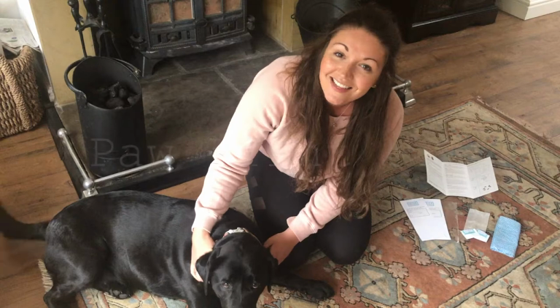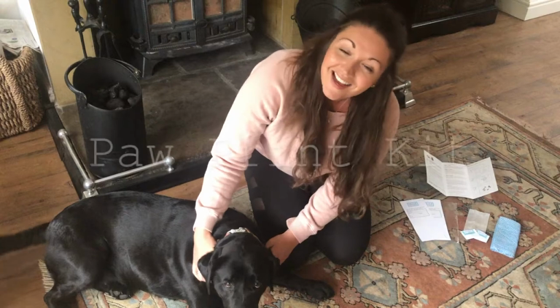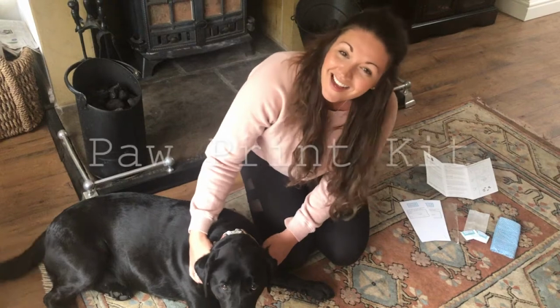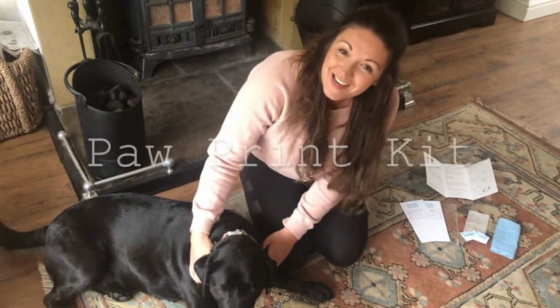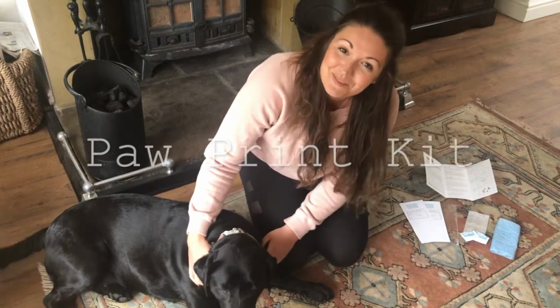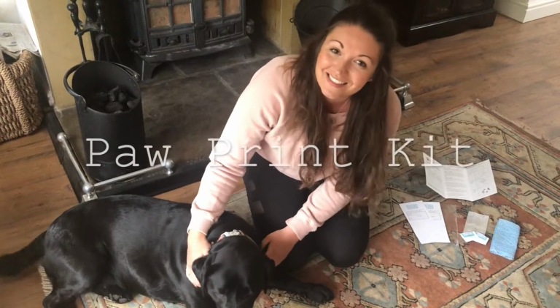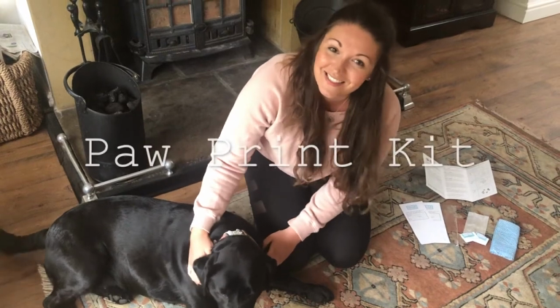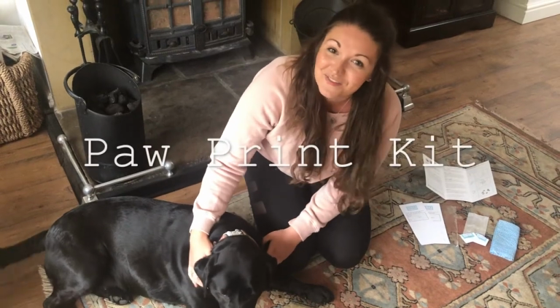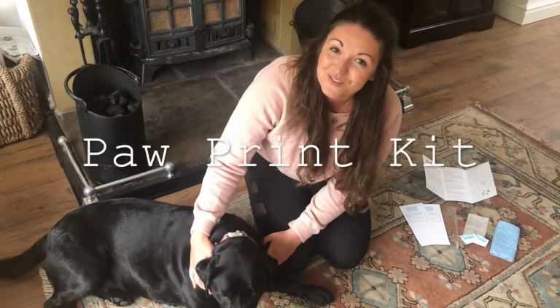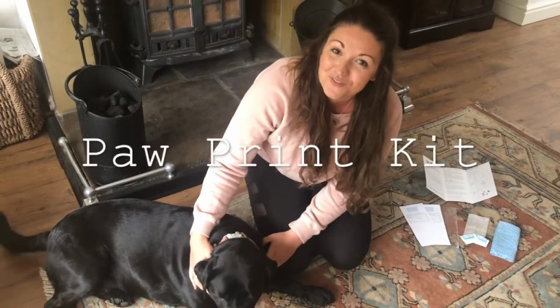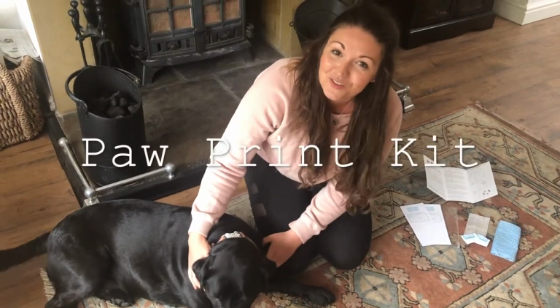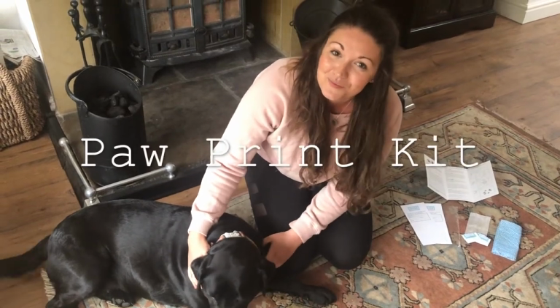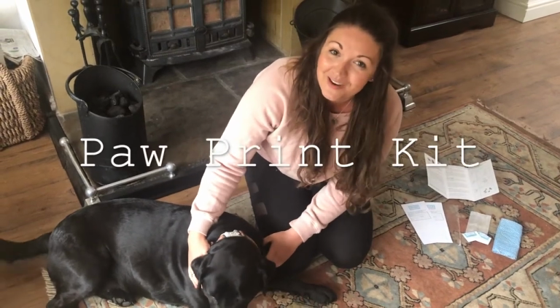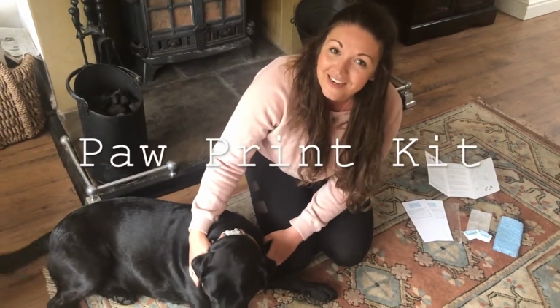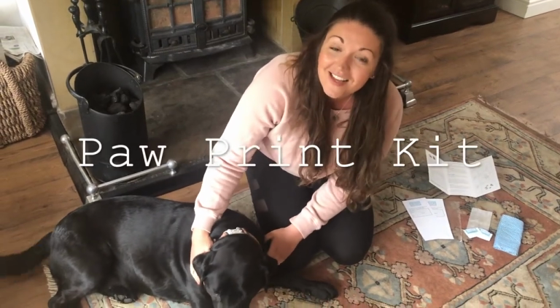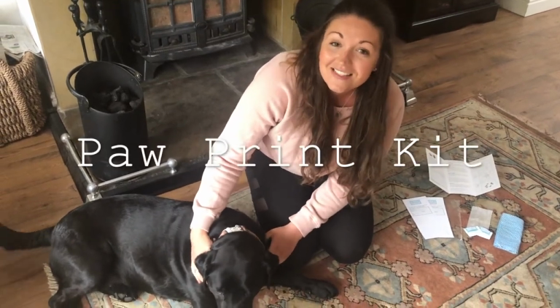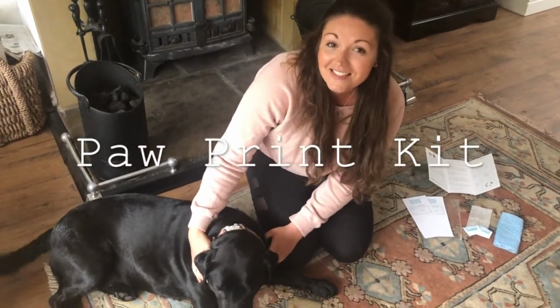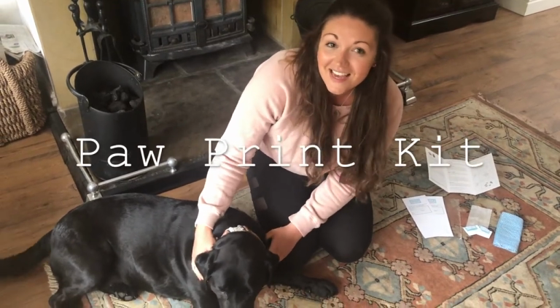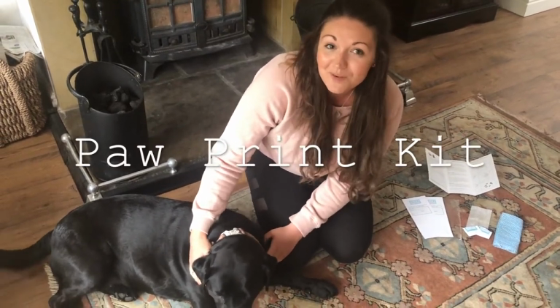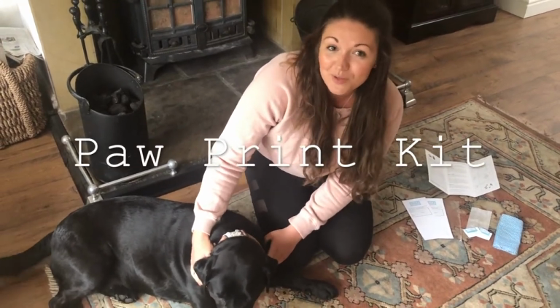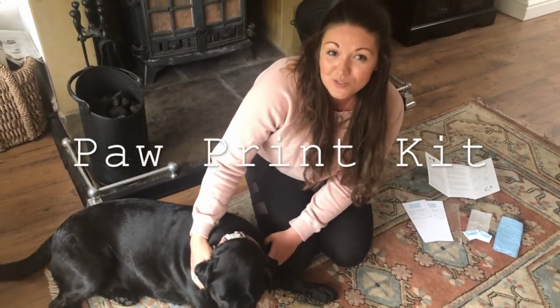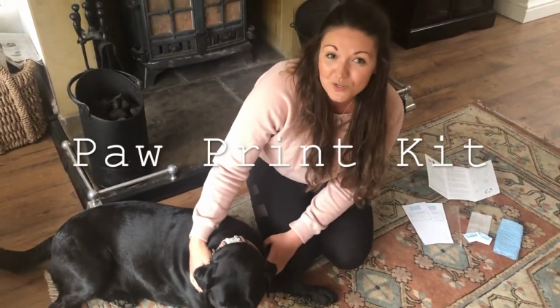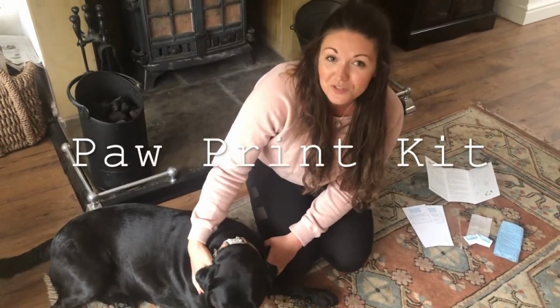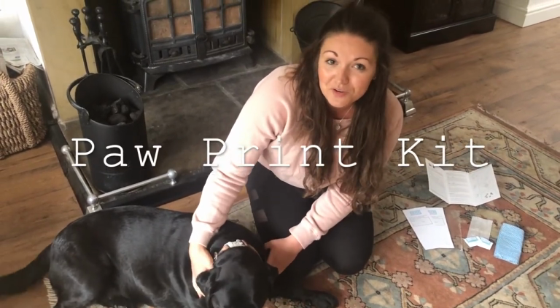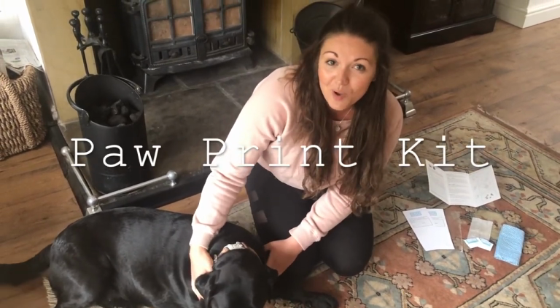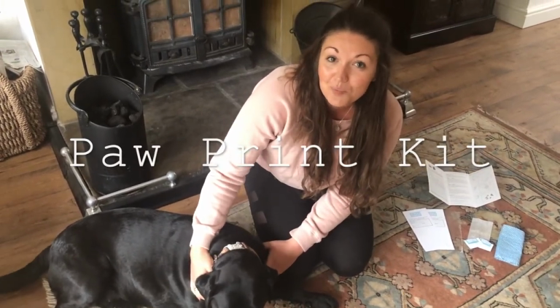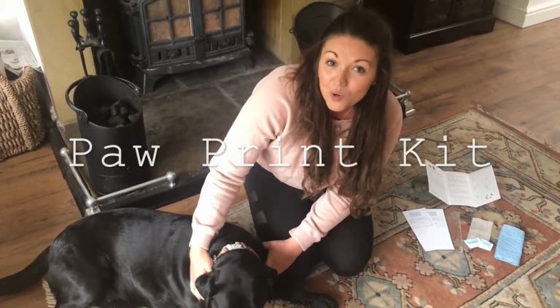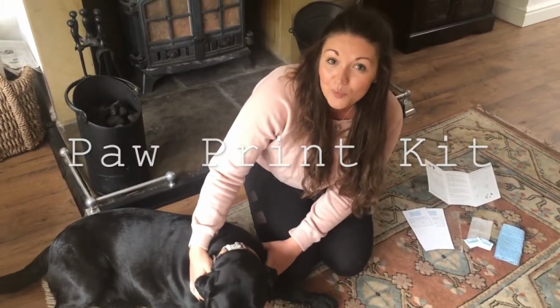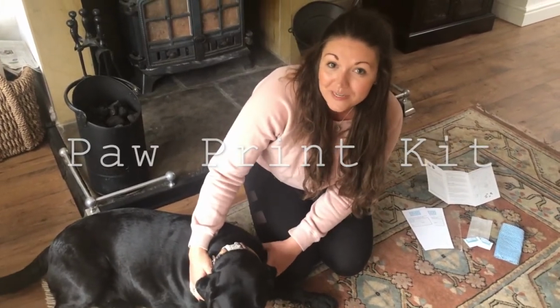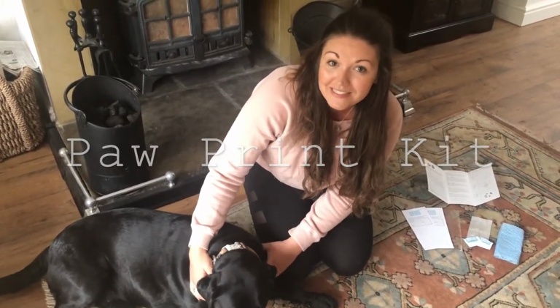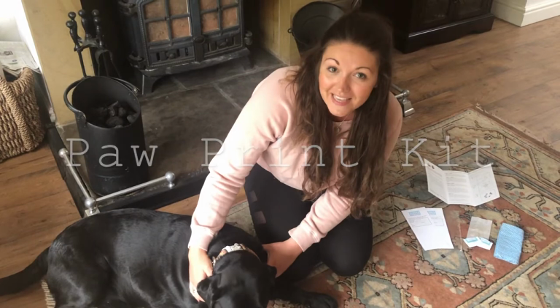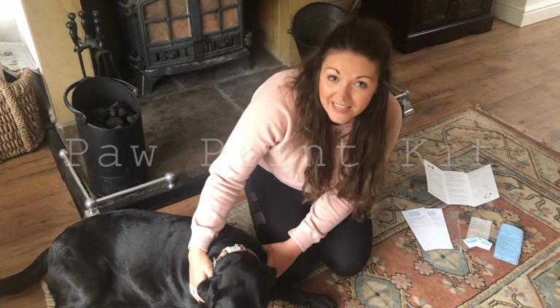Hi, I'm Natalie, founder of Olive and Berry. Today I'm going to talk you through our paw print kit.